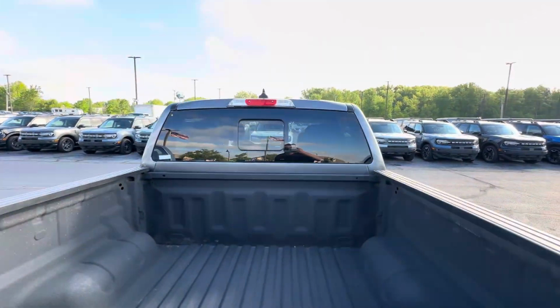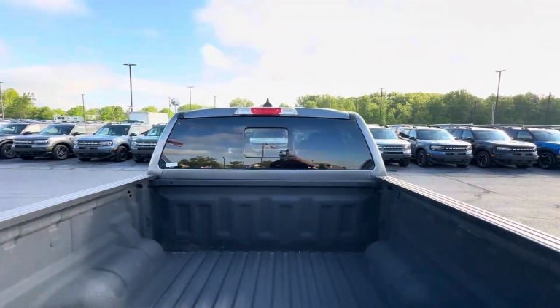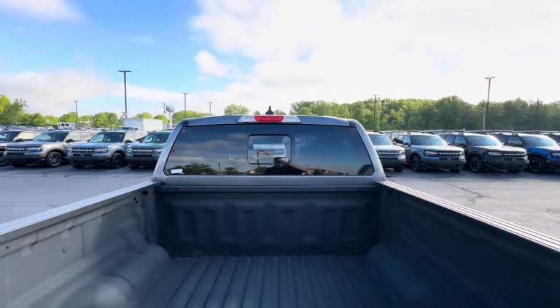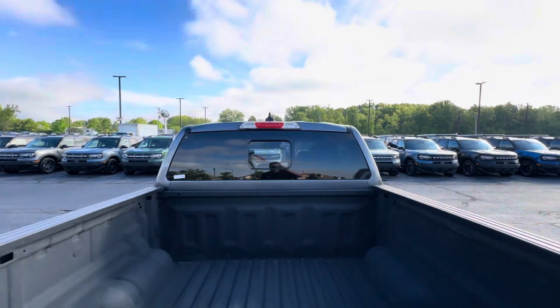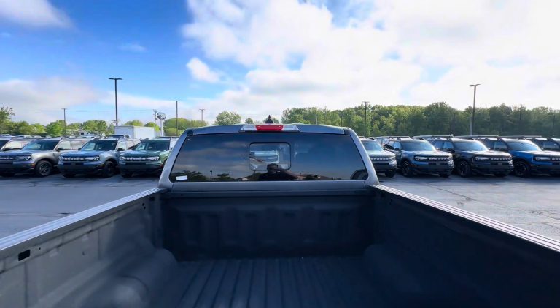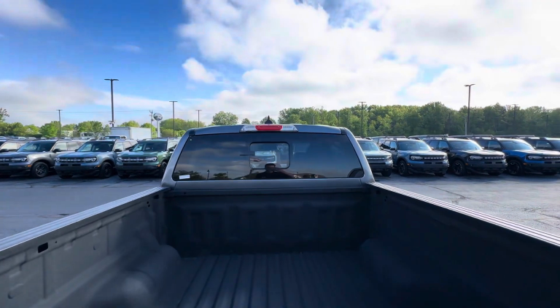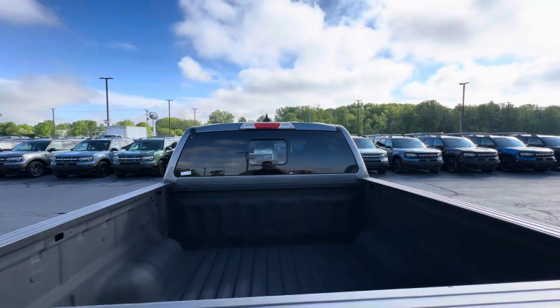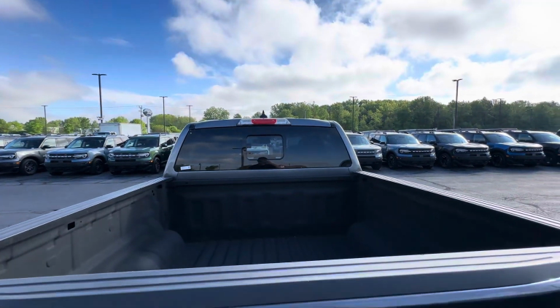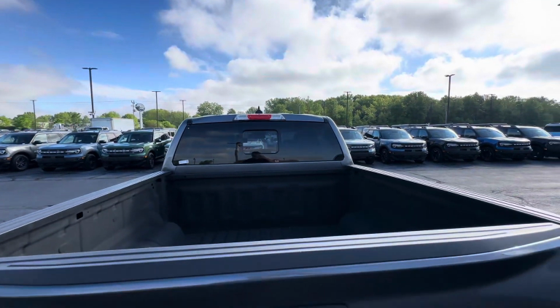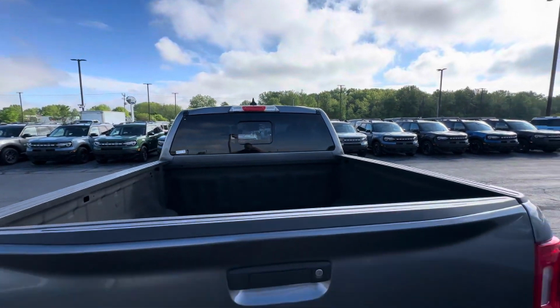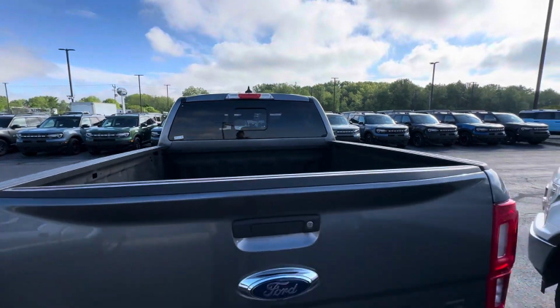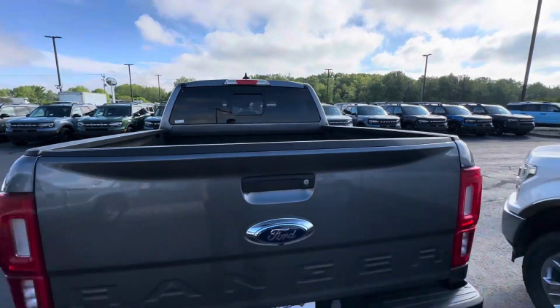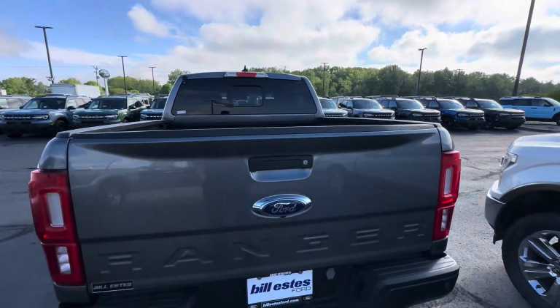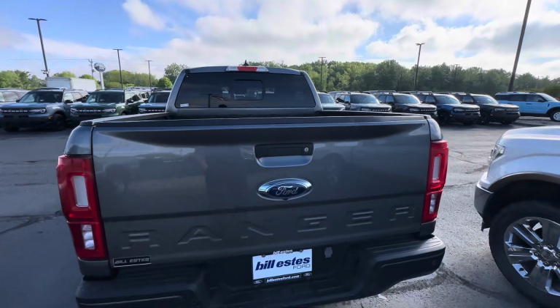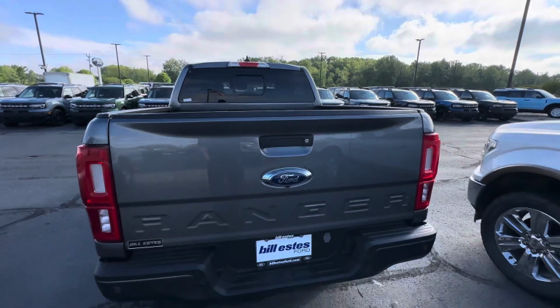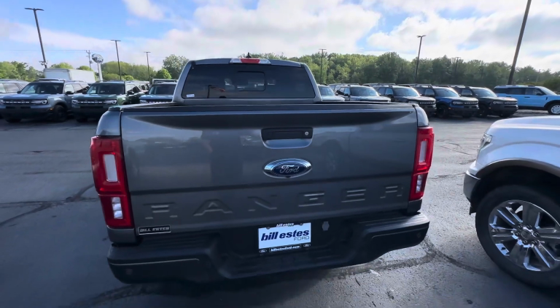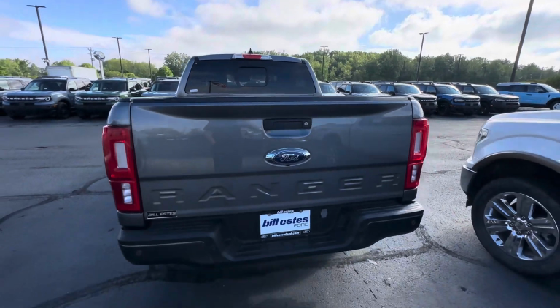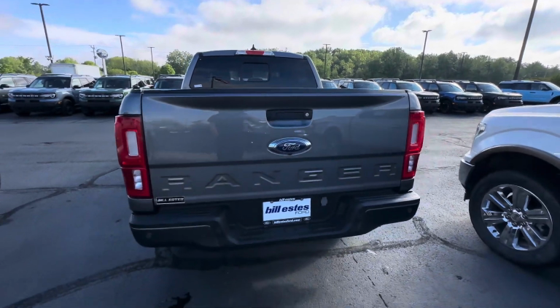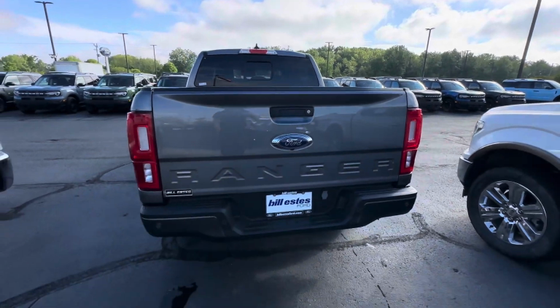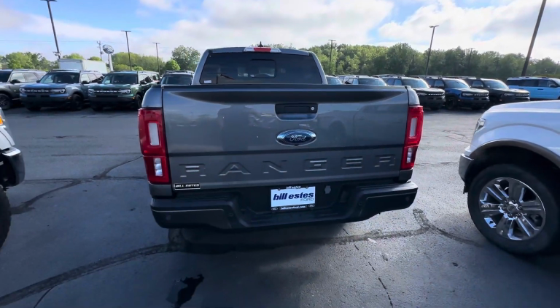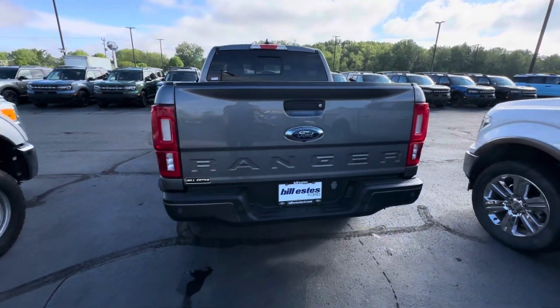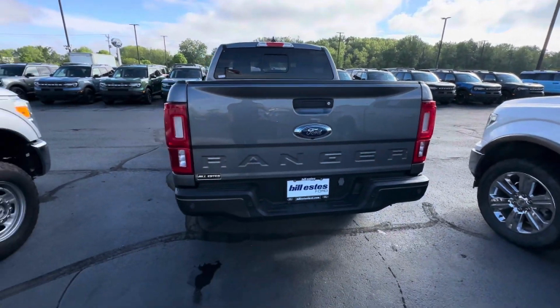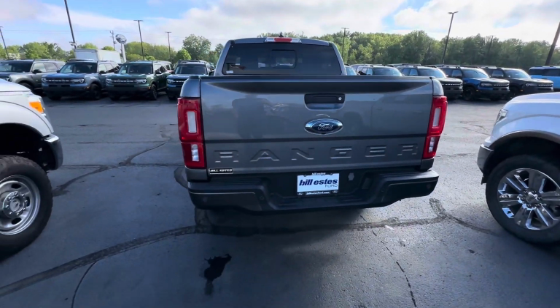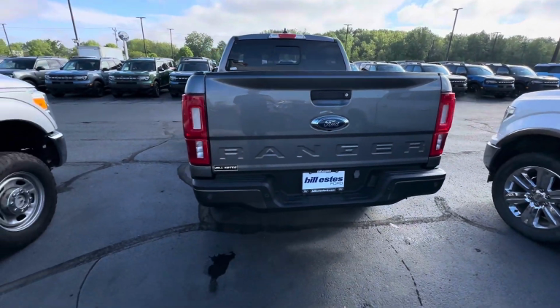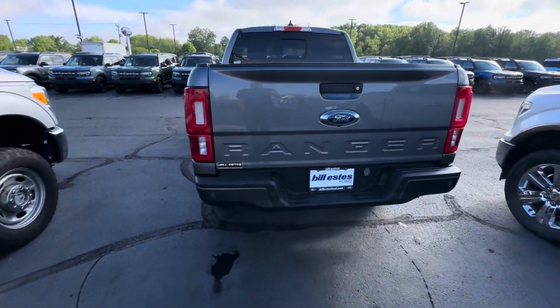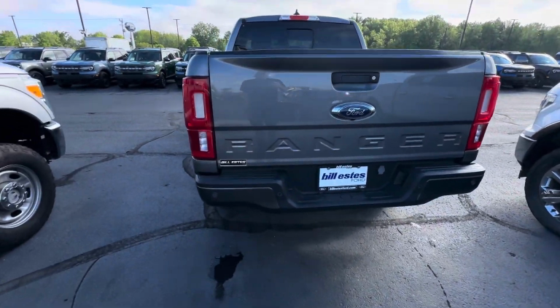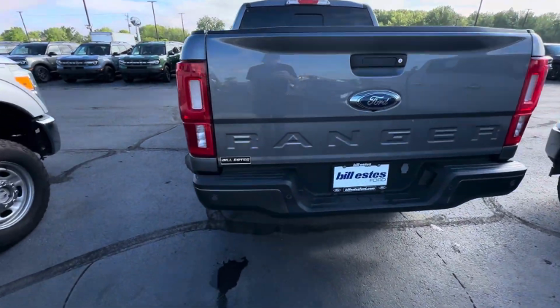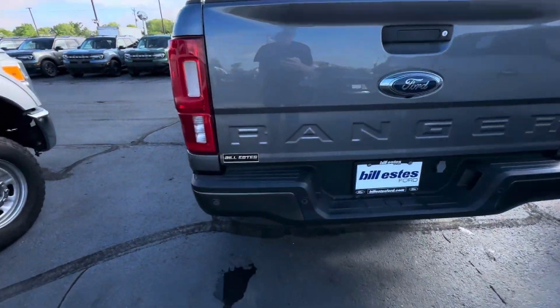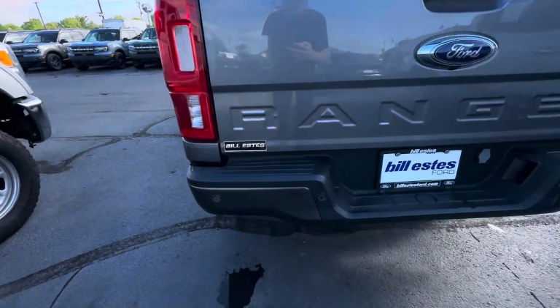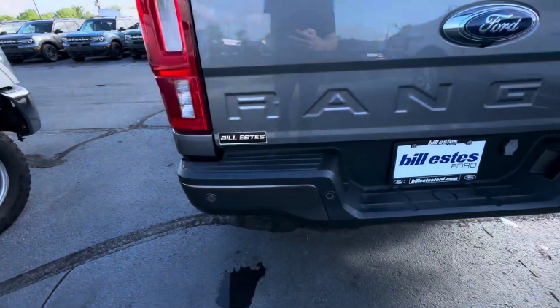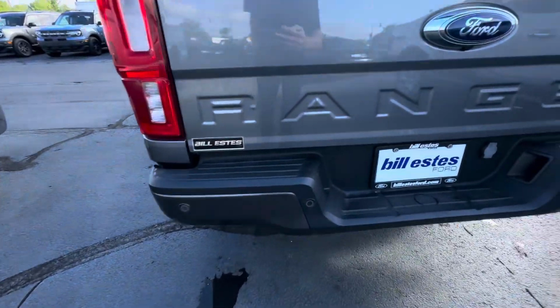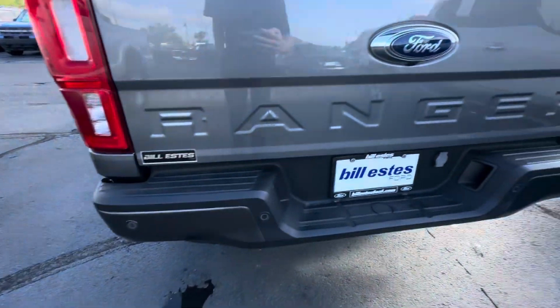It does have a rear sliding rear window in the back. Got your backup camera and all your sensors.